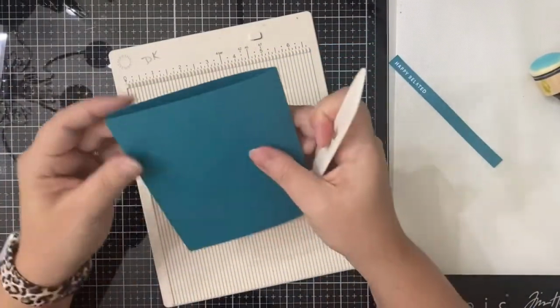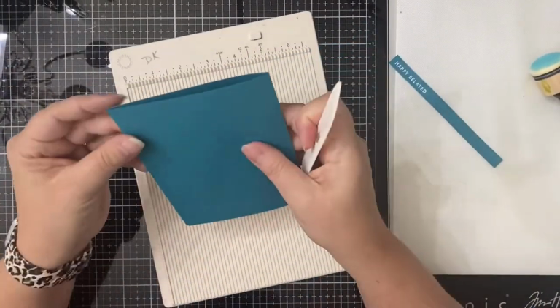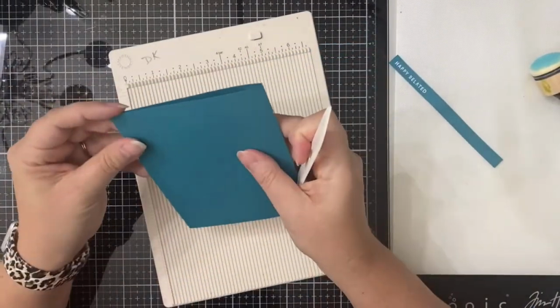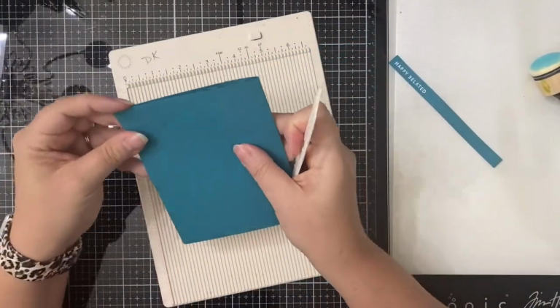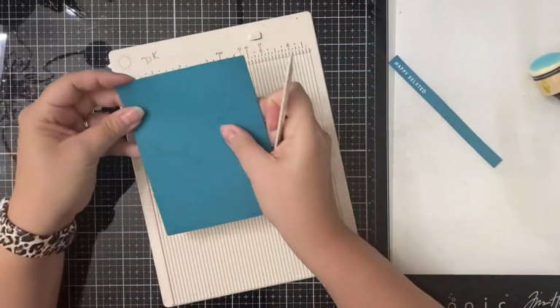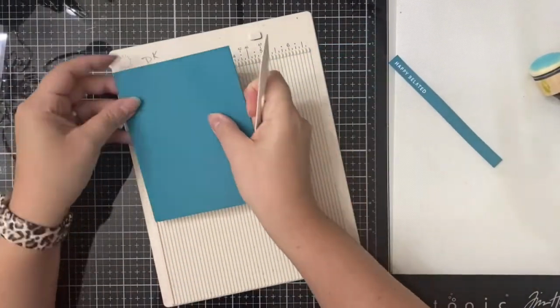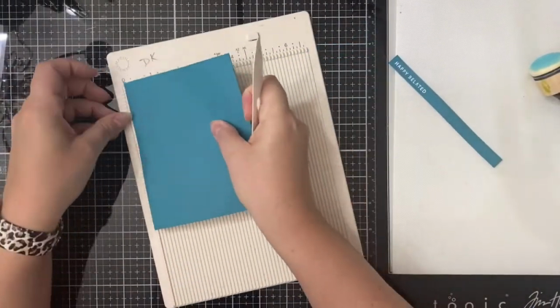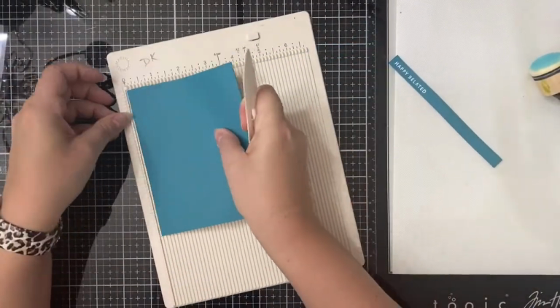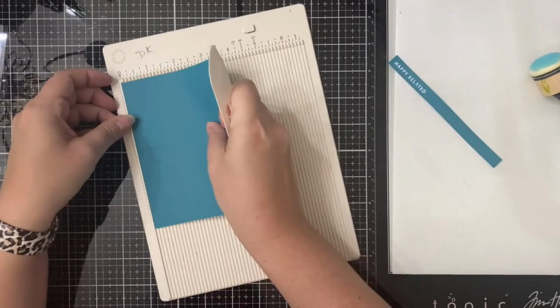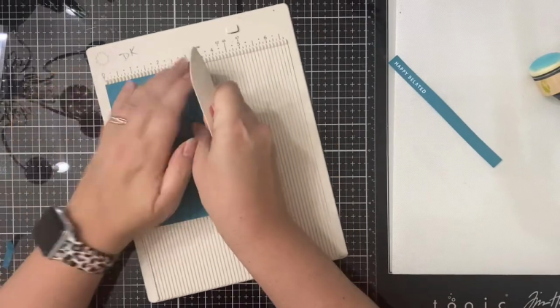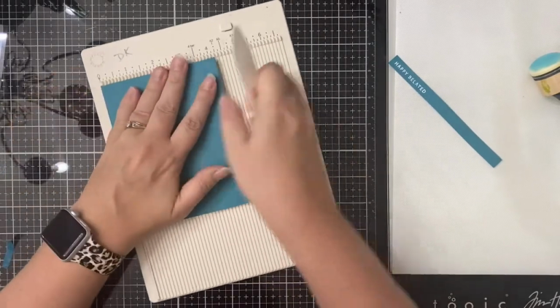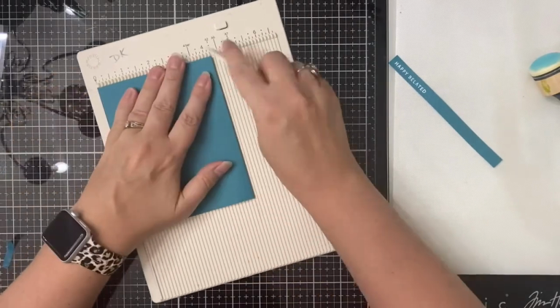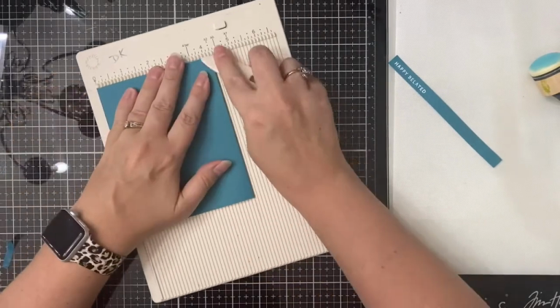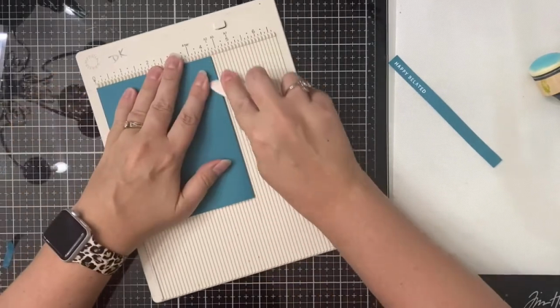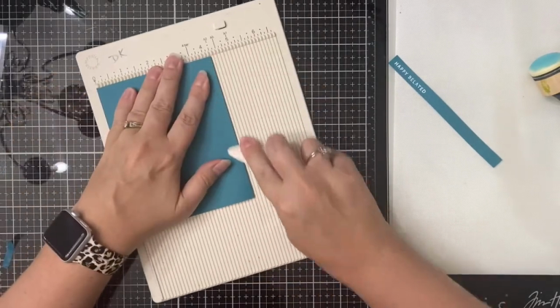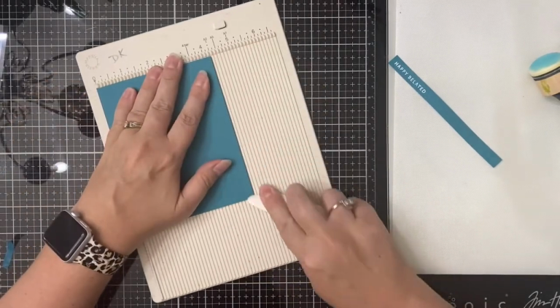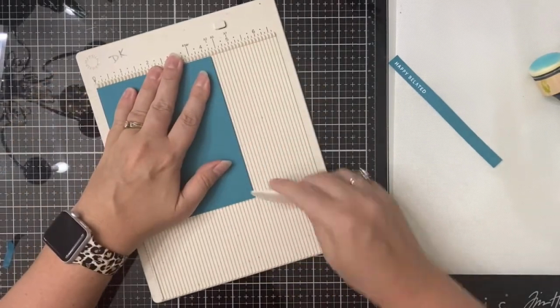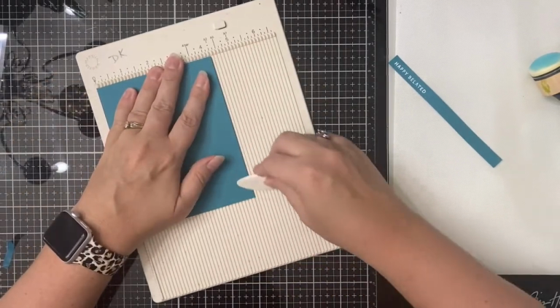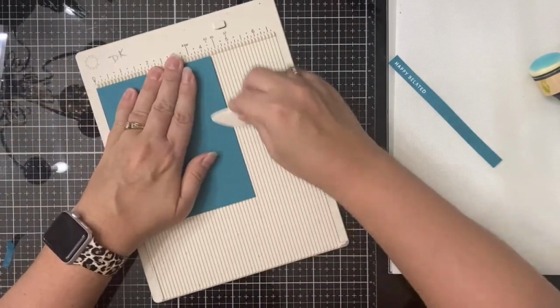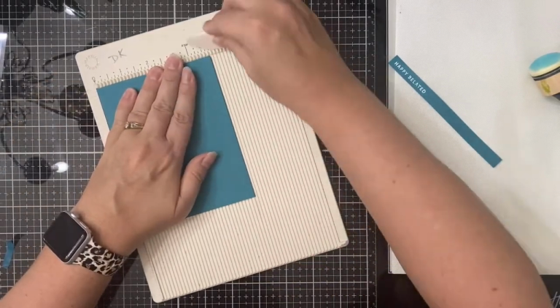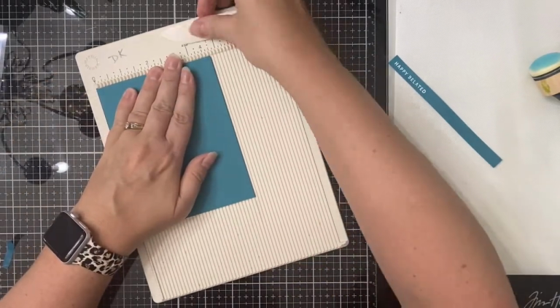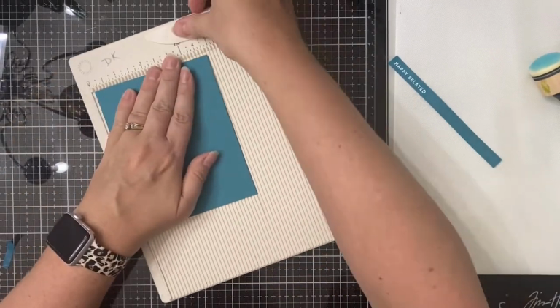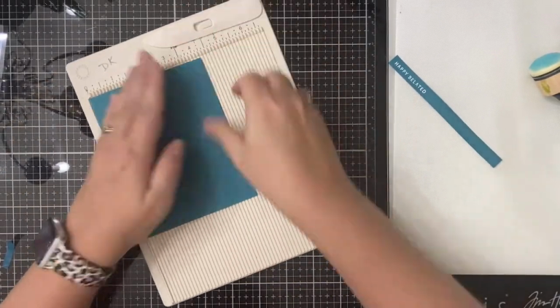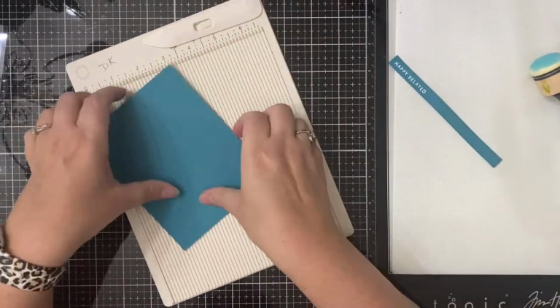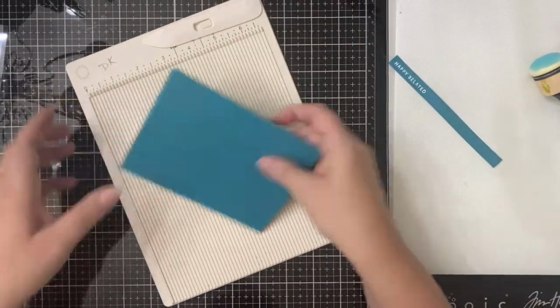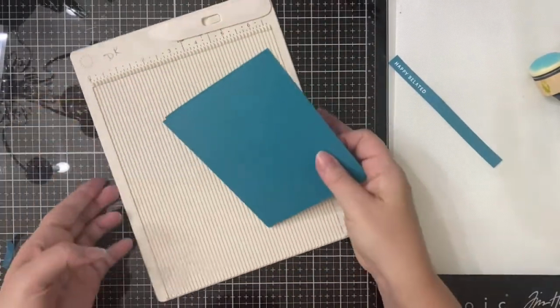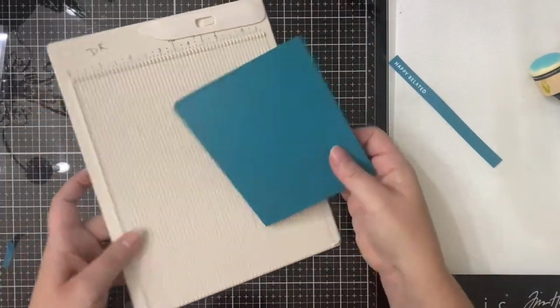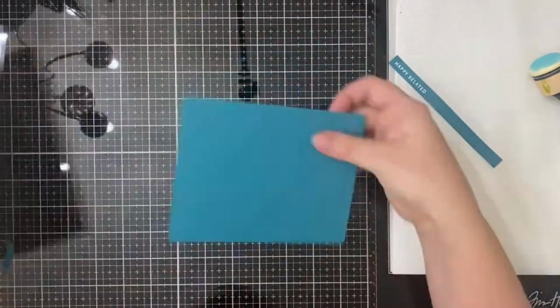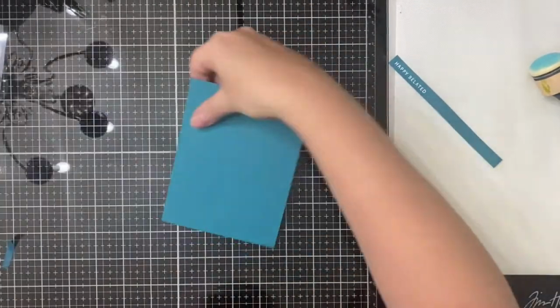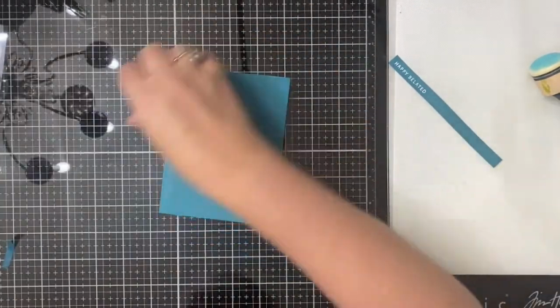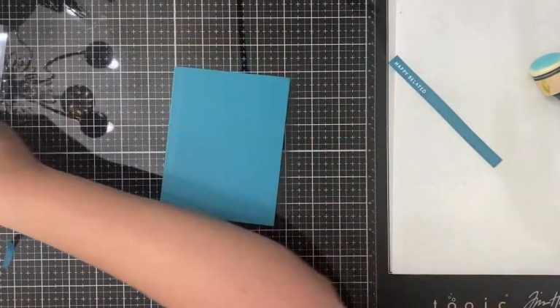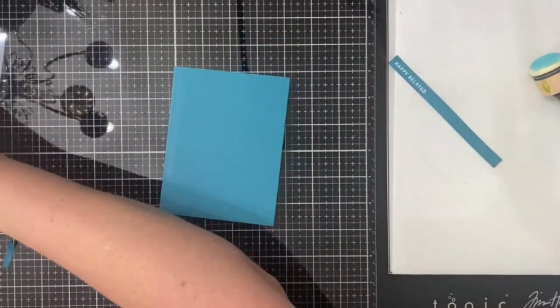So I'm using that same Tranquil Teal cardstock as my card base. I've cut it down the middle and scored it at four and a quarter.